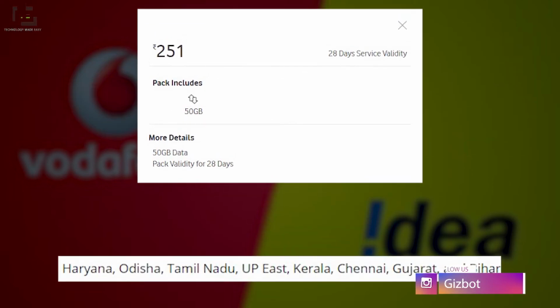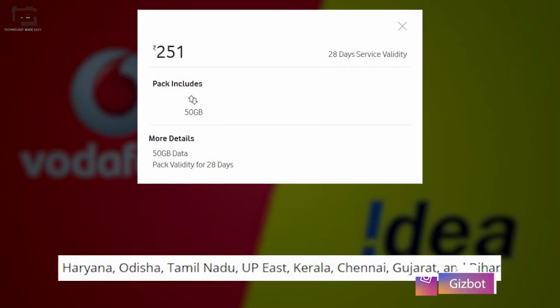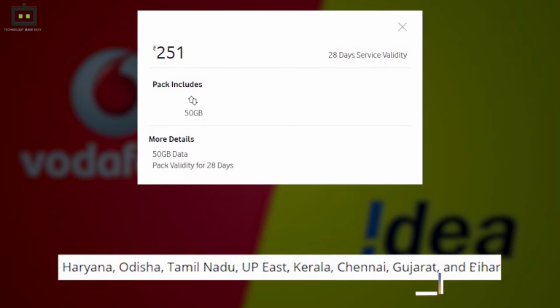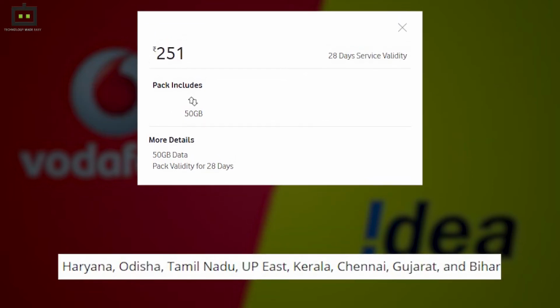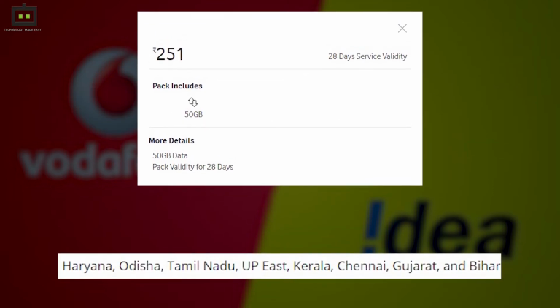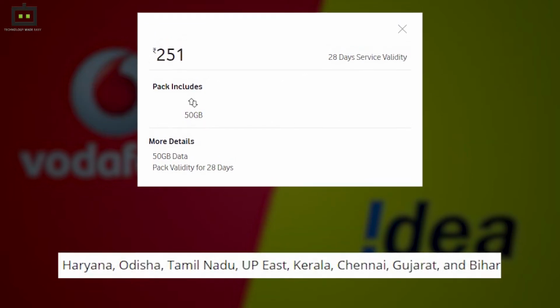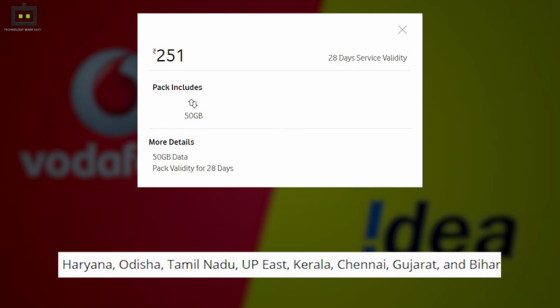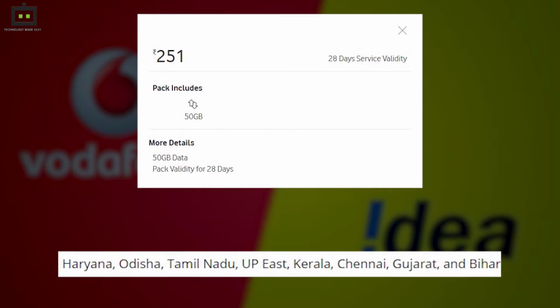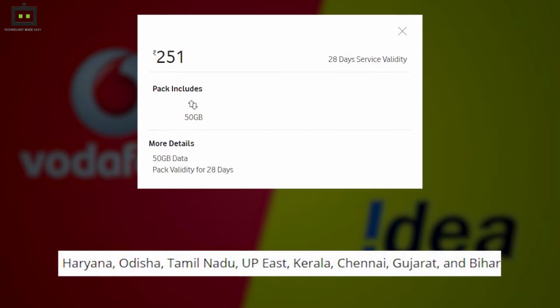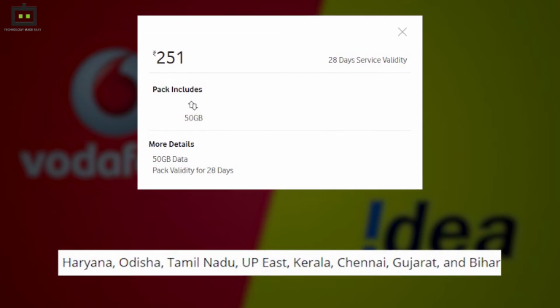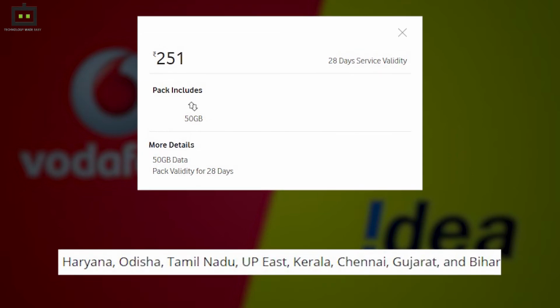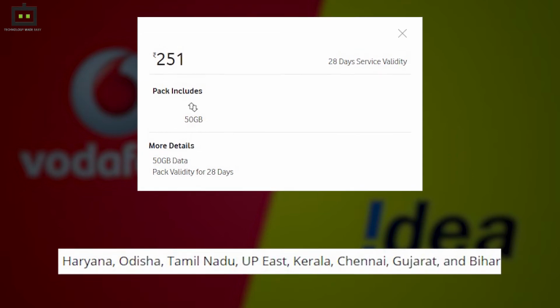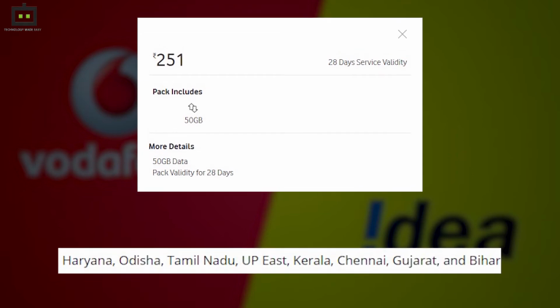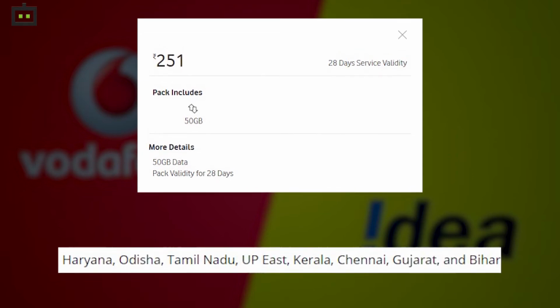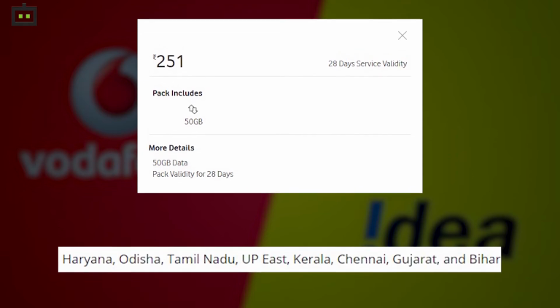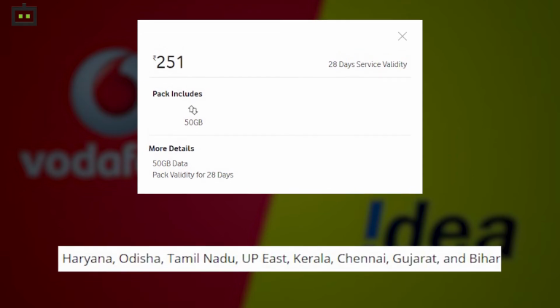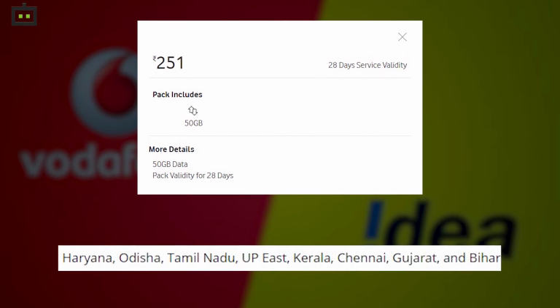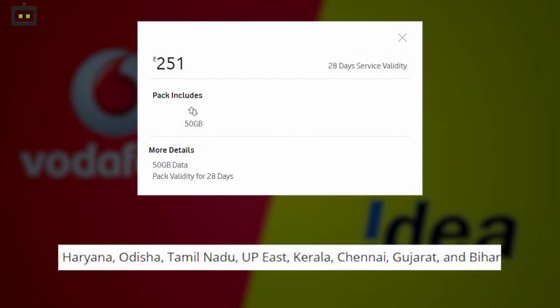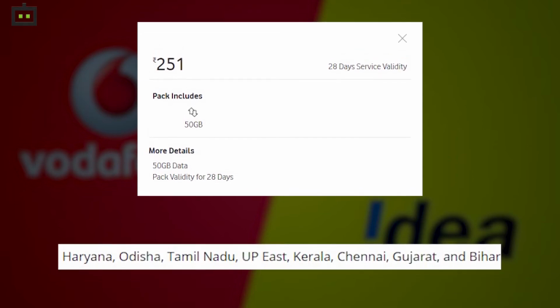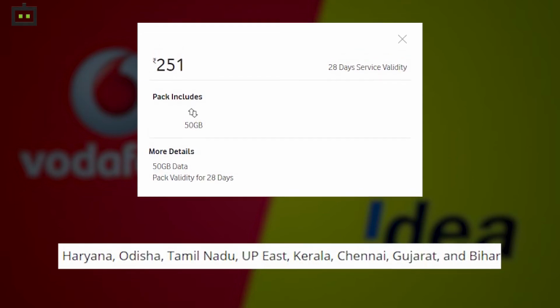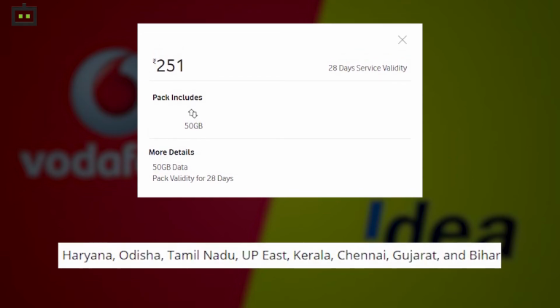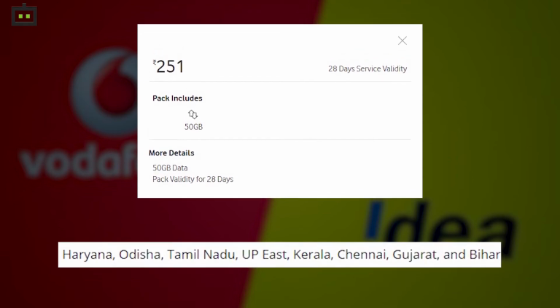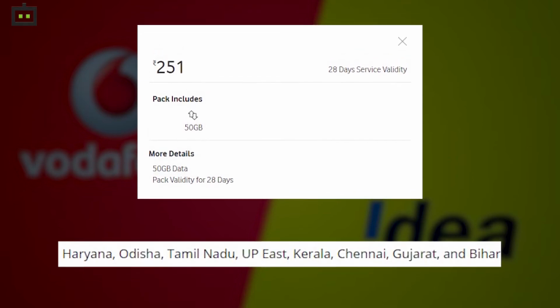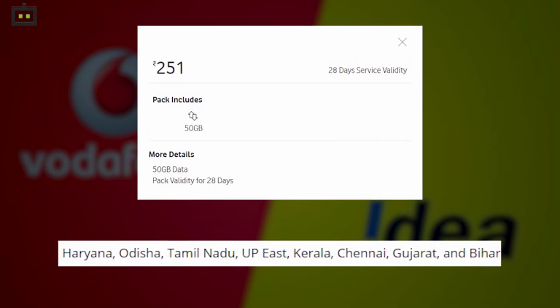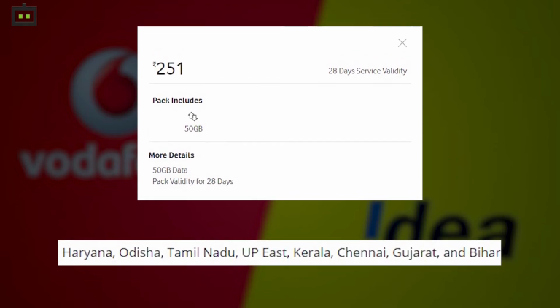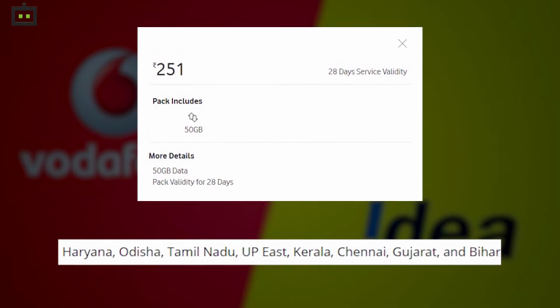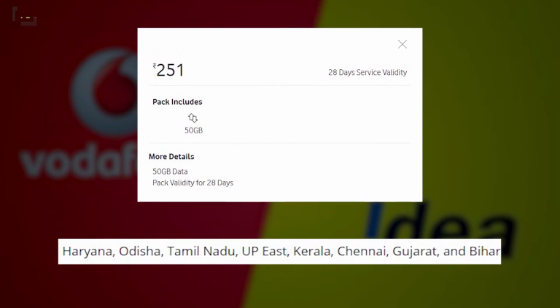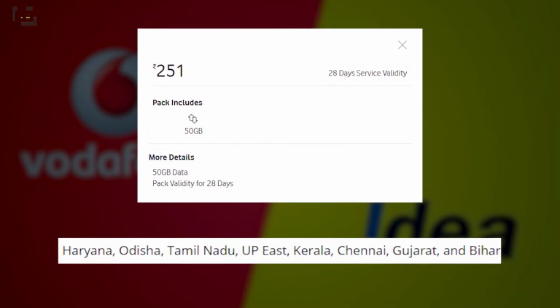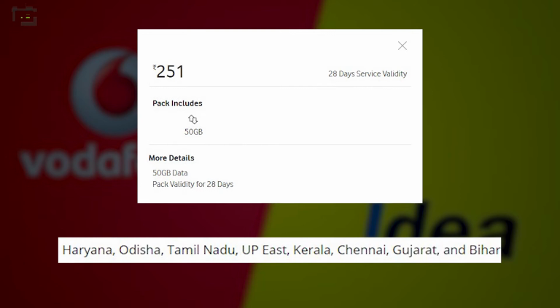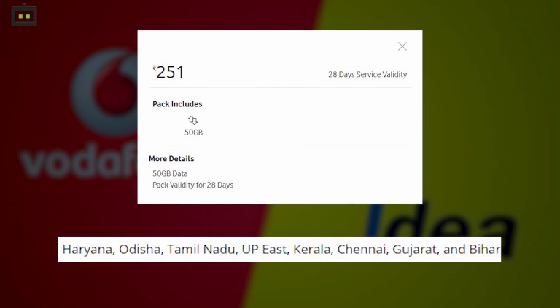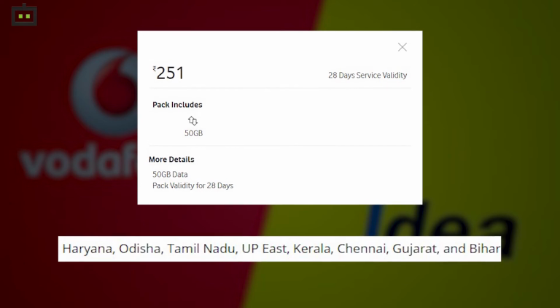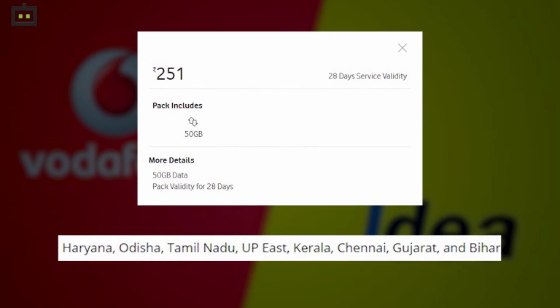Their newly launched voucher is only available in selected areas such as Haryana, Odisha, Tamil Nadu, UP East, Kerala, Chennai, Gujarat, and Bihar.